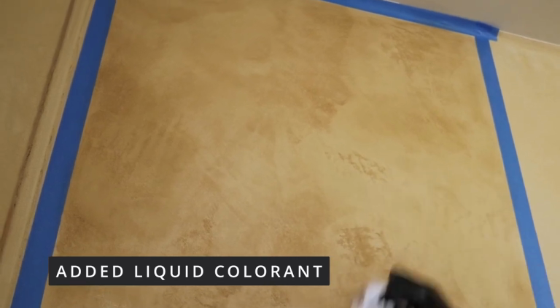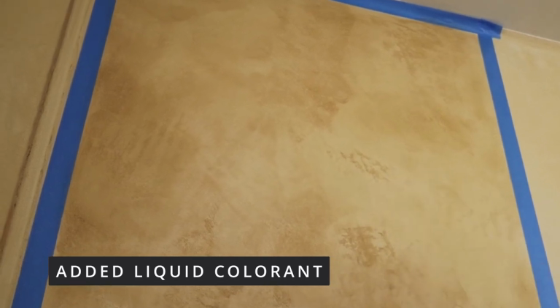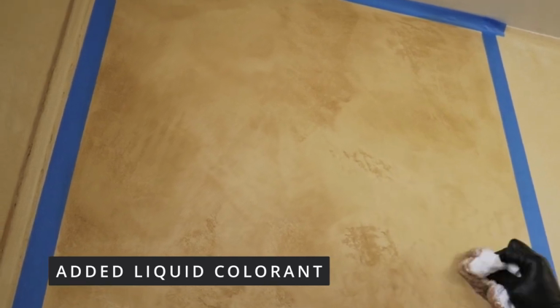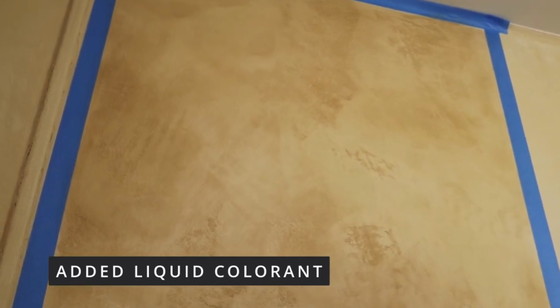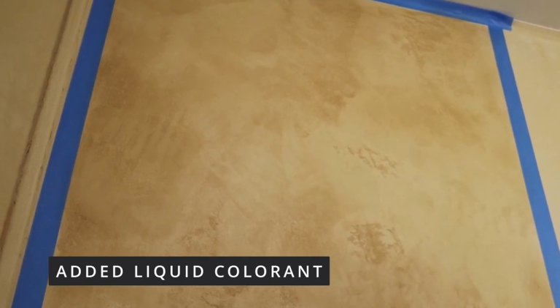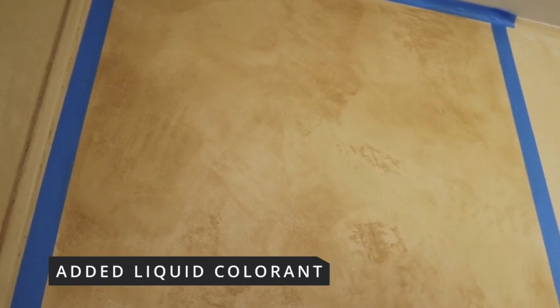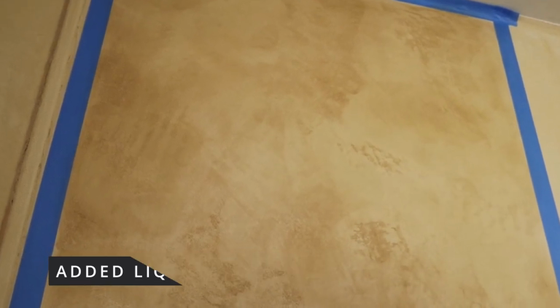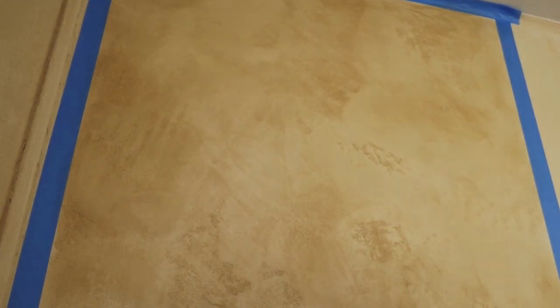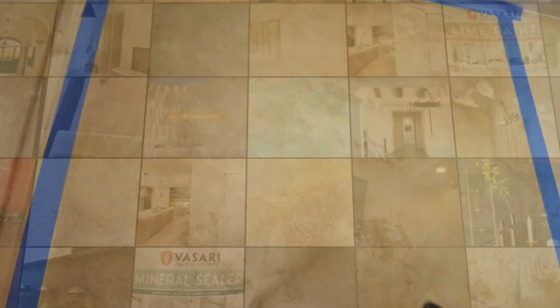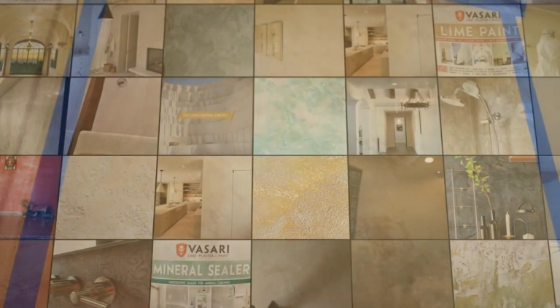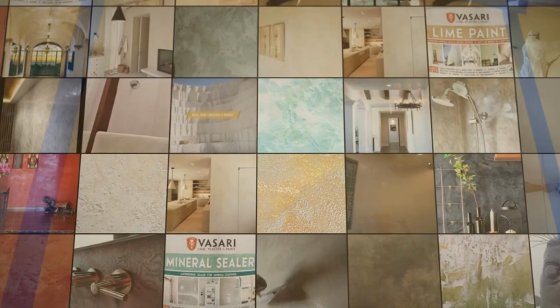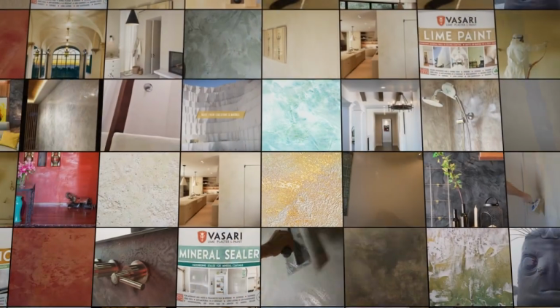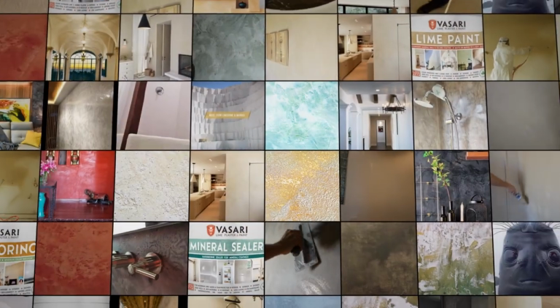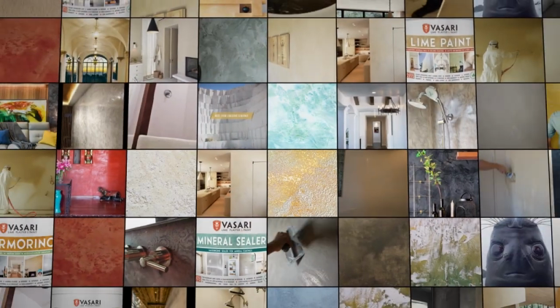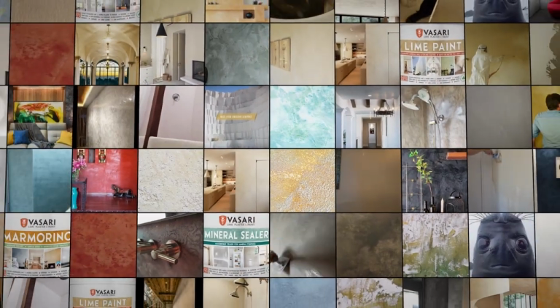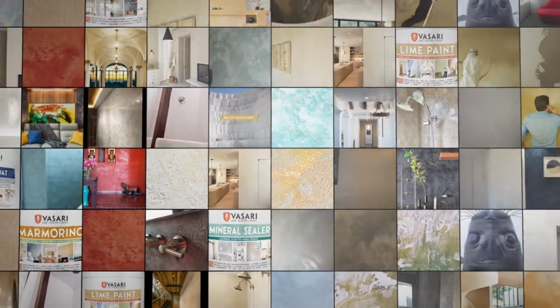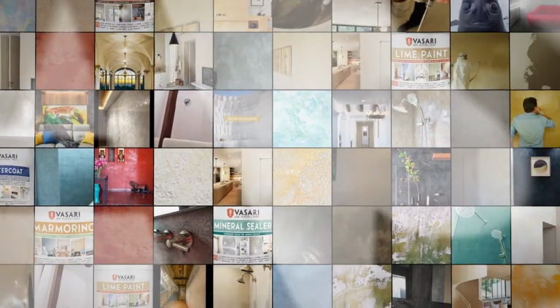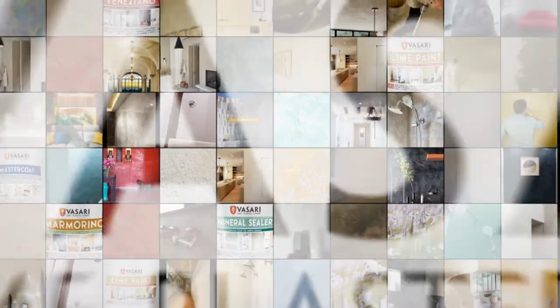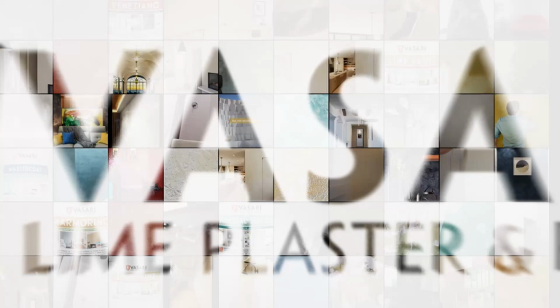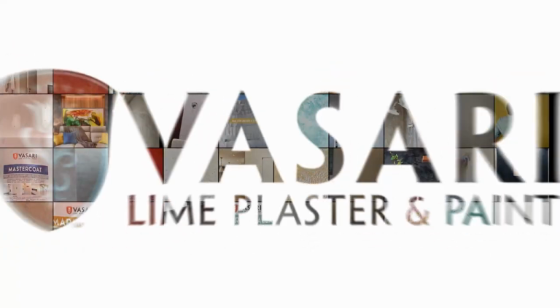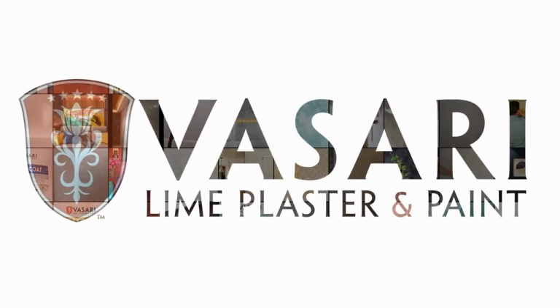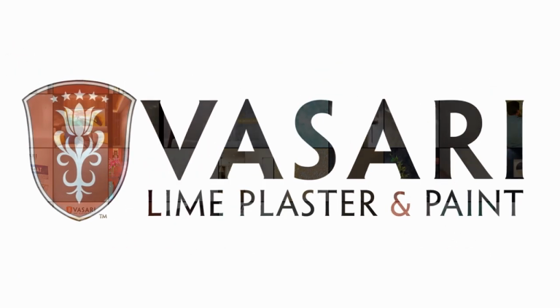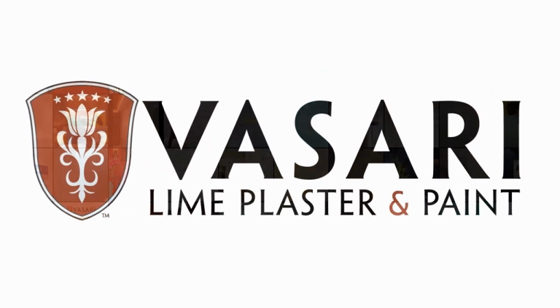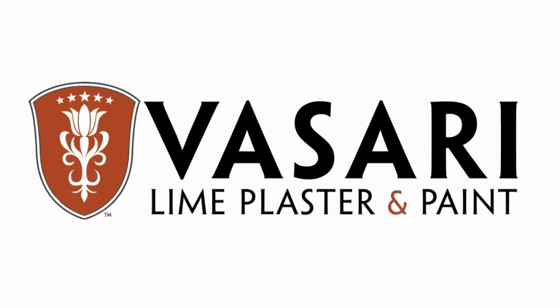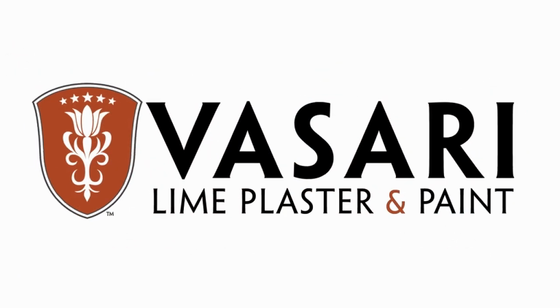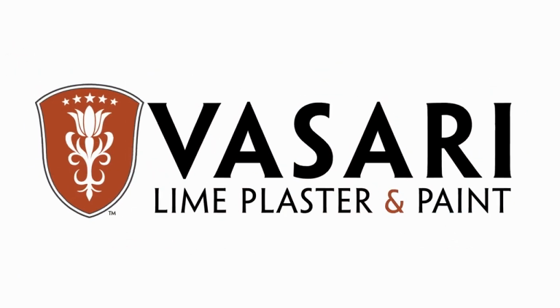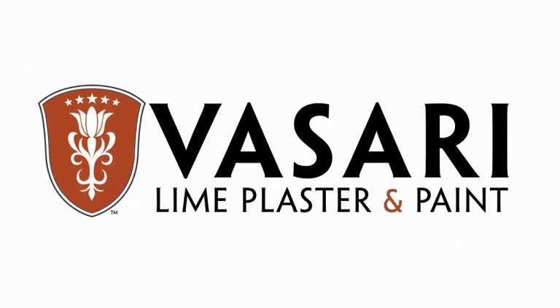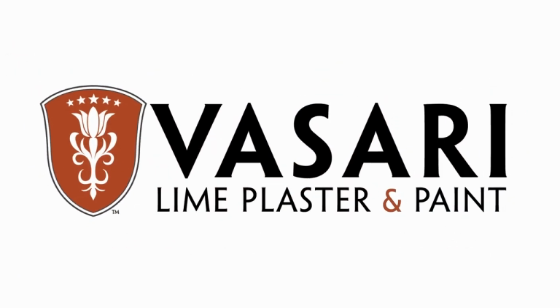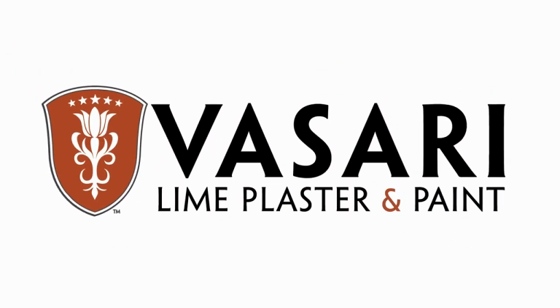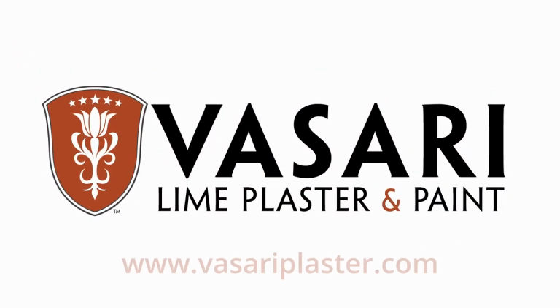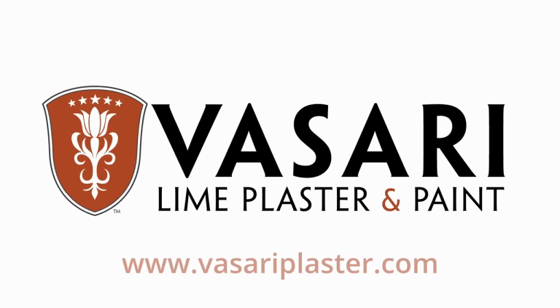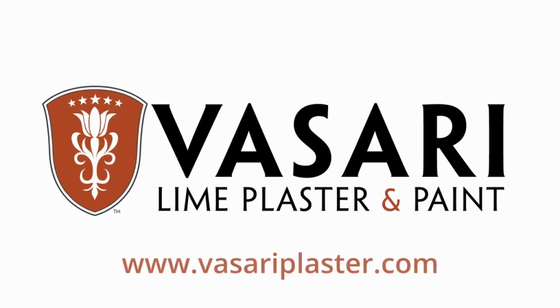Visit us at www.vasariplaster.com for ordering materials, technical information, and inspiration. Enjoy!